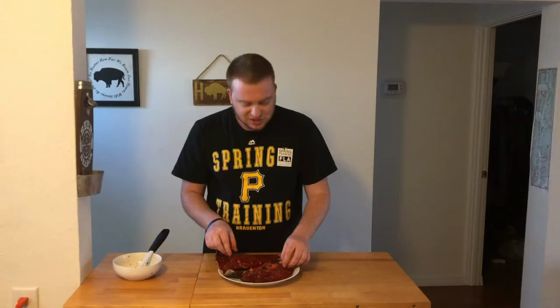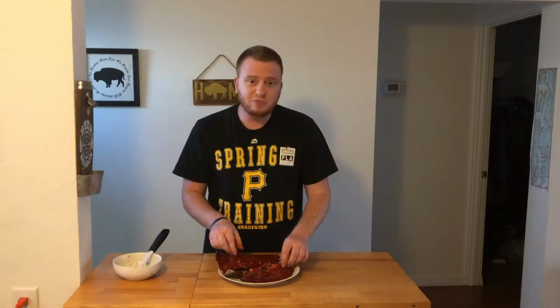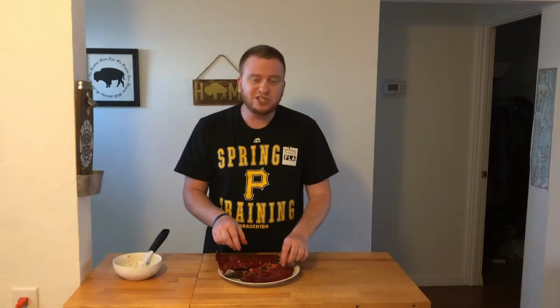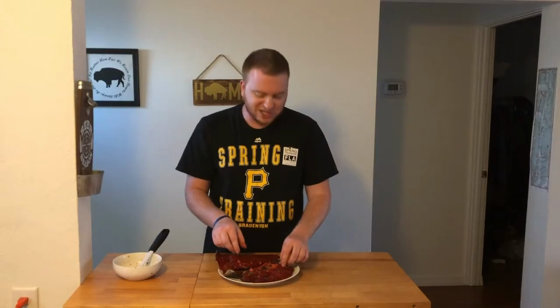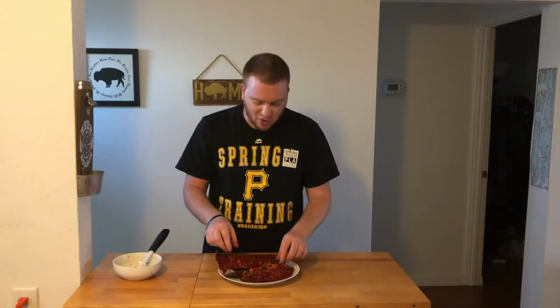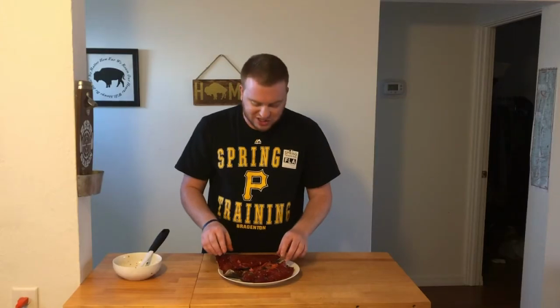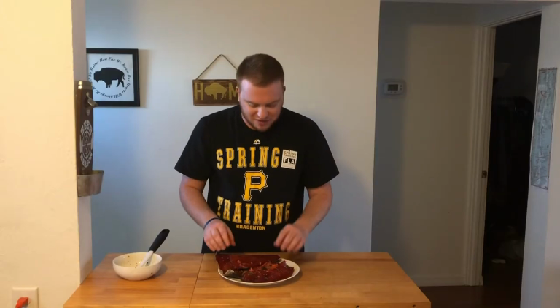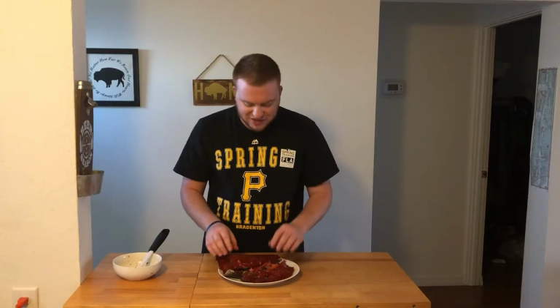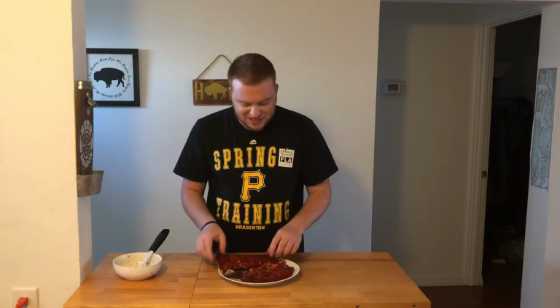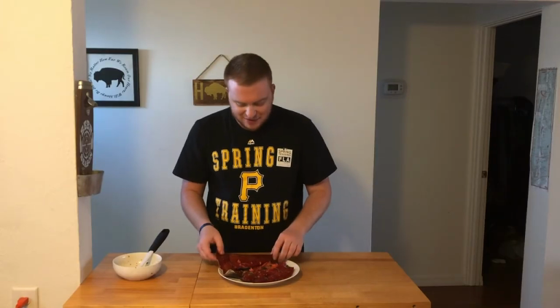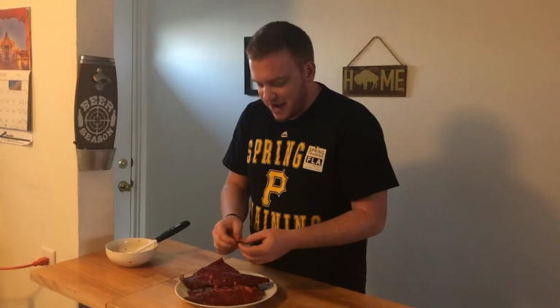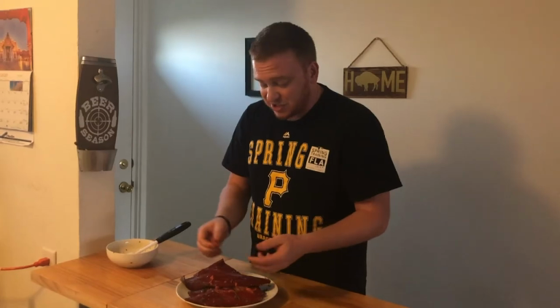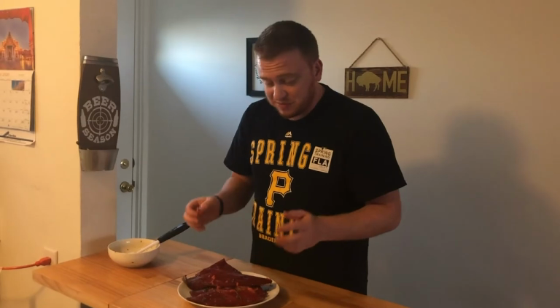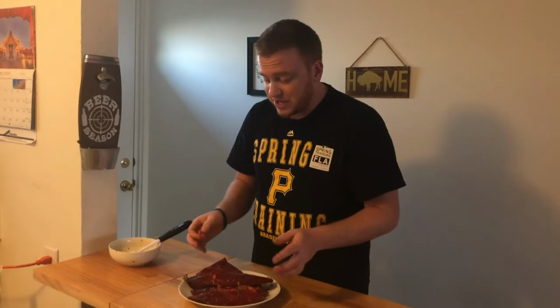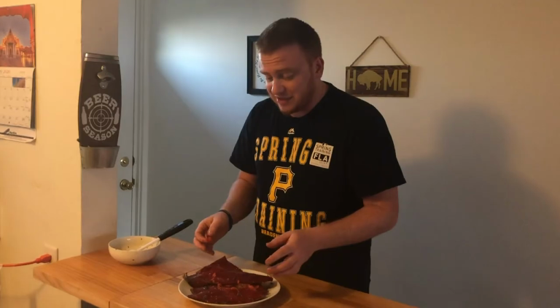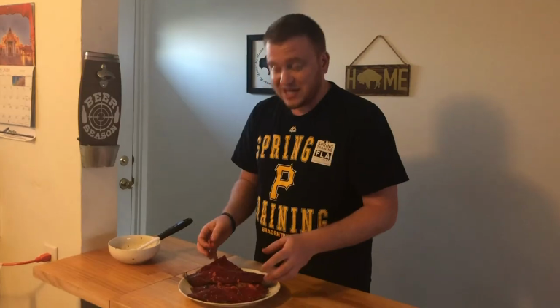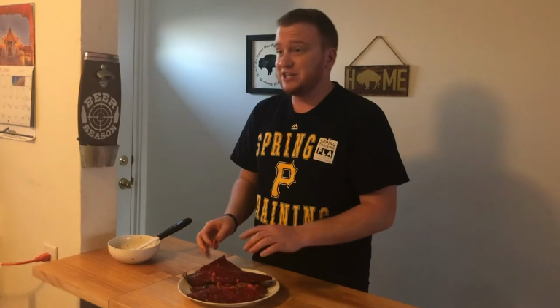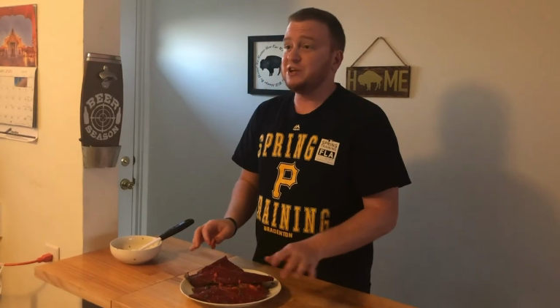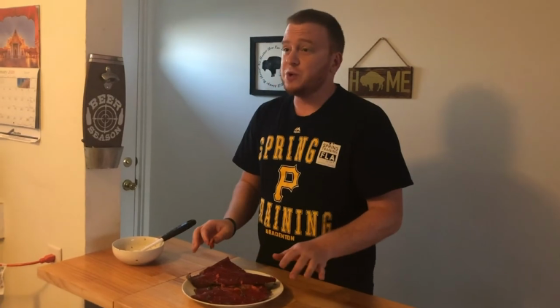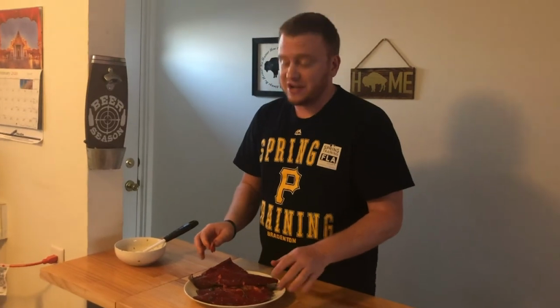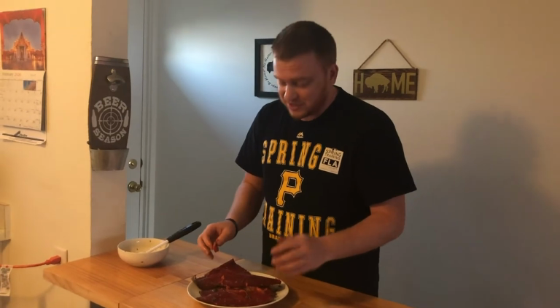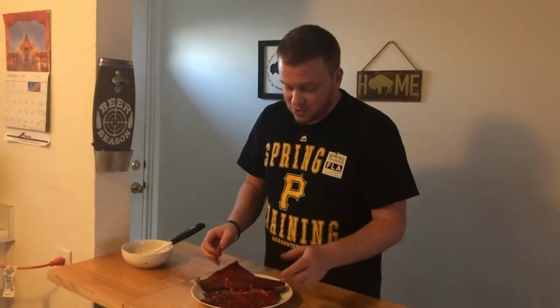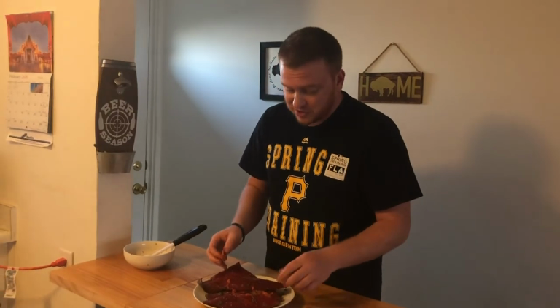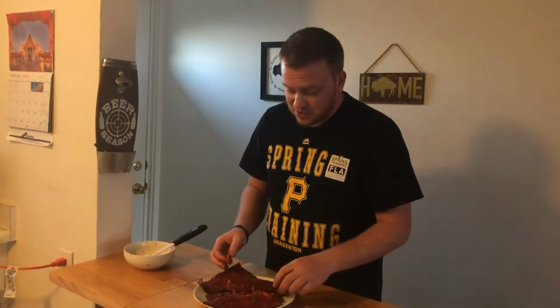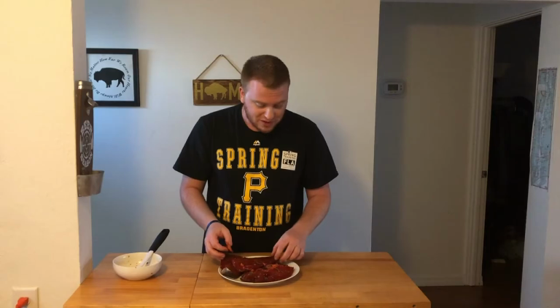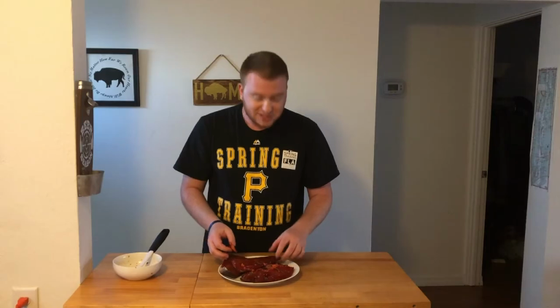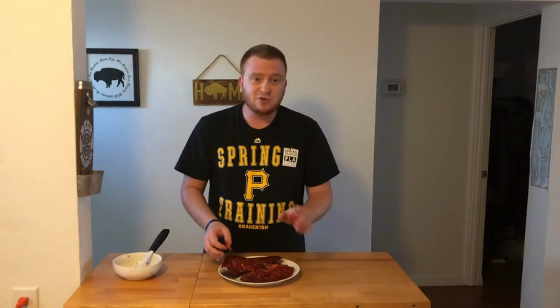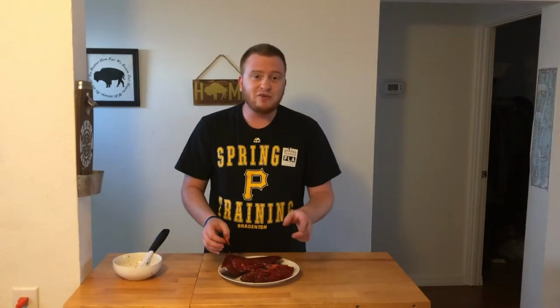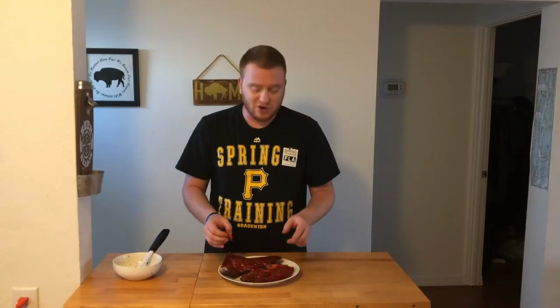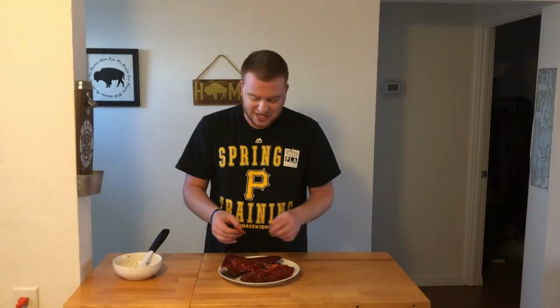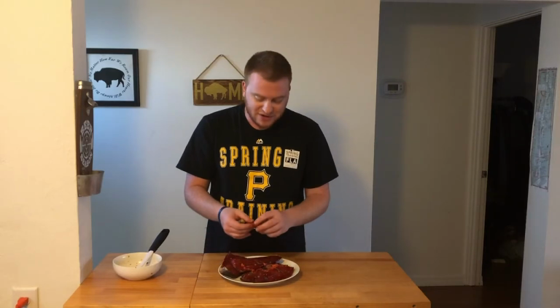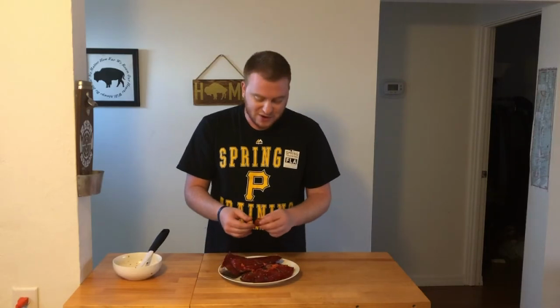So appreciate you watching. I'll make the salmon — man, I just keep looking at this. I just need to go eat it at this point. Stick around for our next video. Bye-bye.